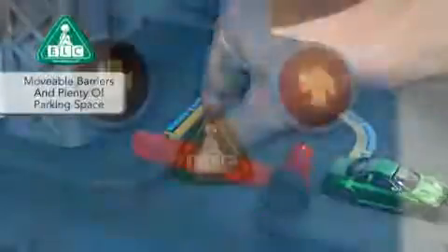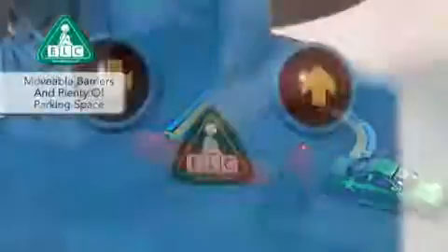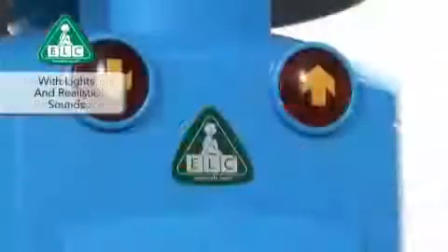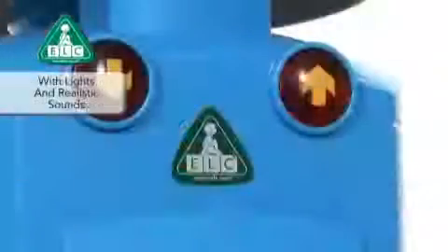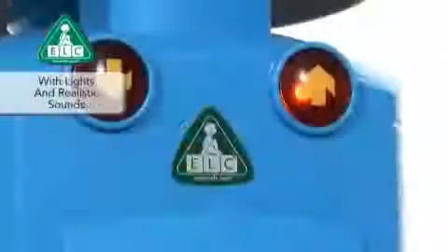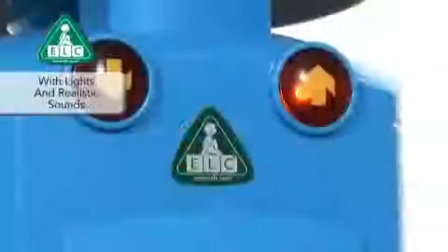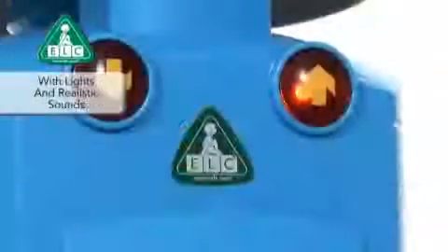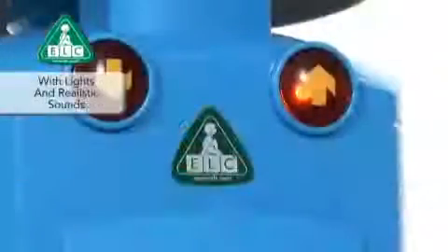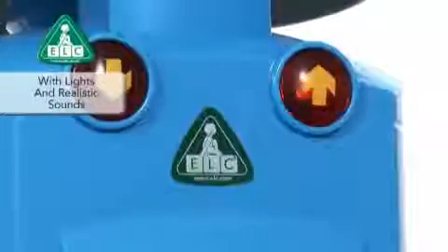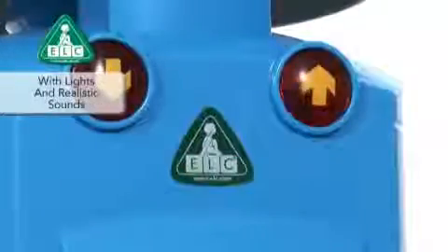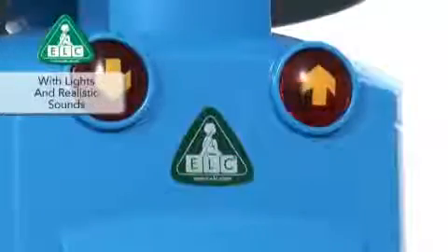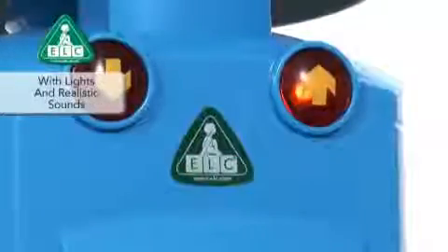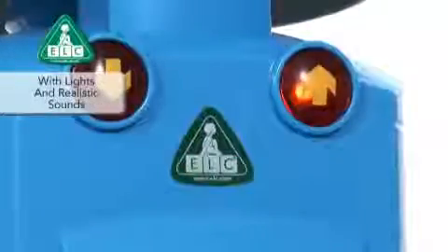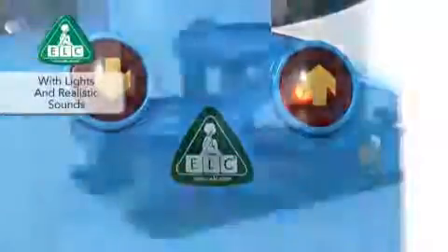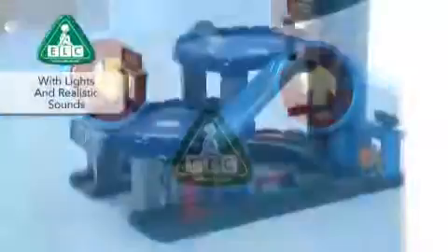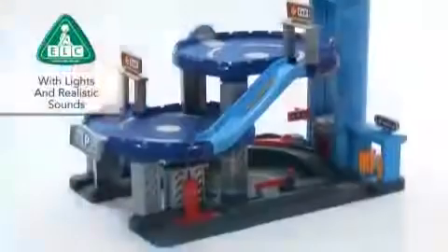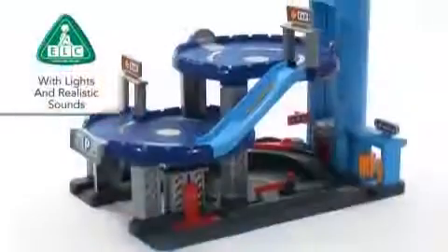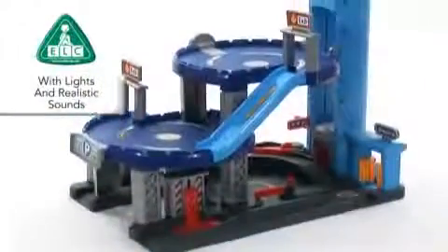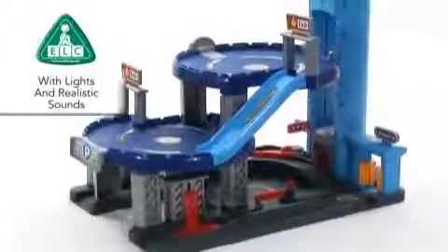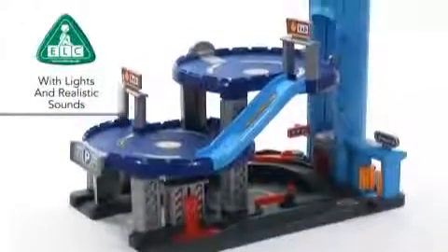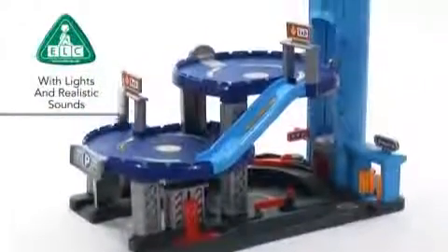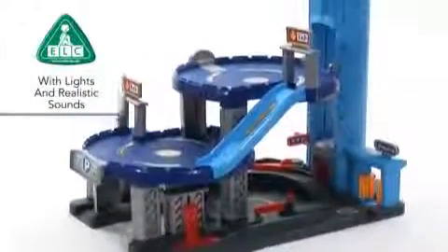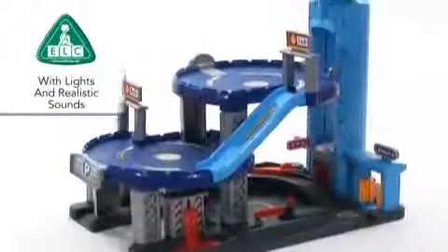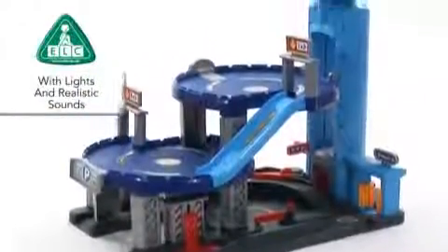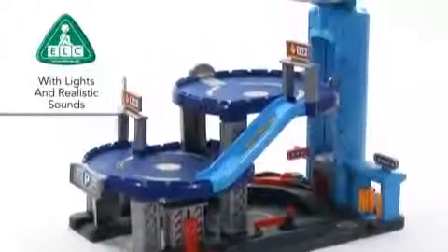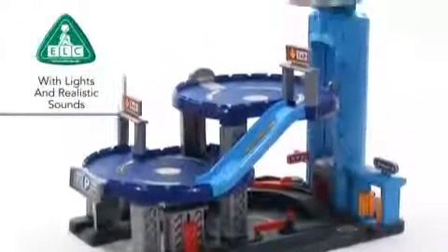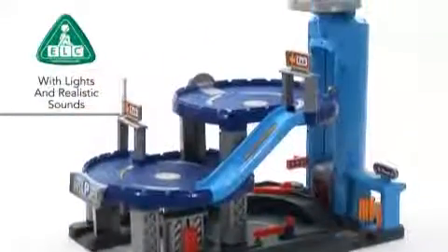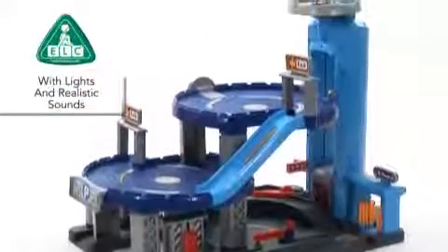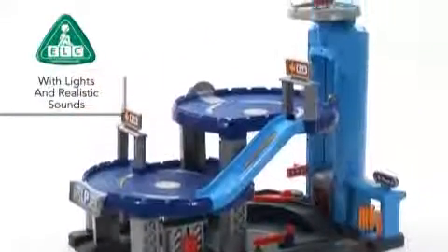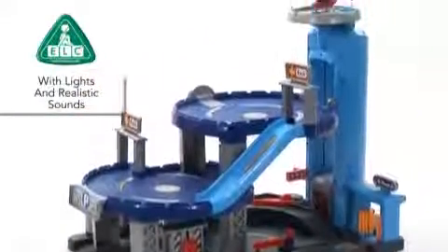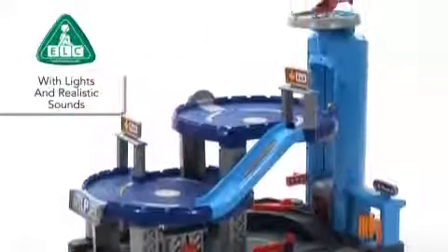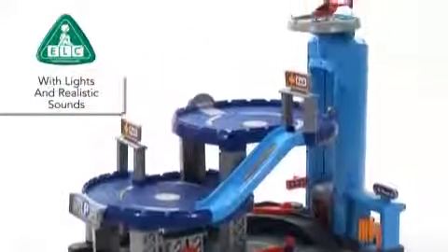With lights and lots of realistic sounds, the Big City Garage is every young car fan's dream.